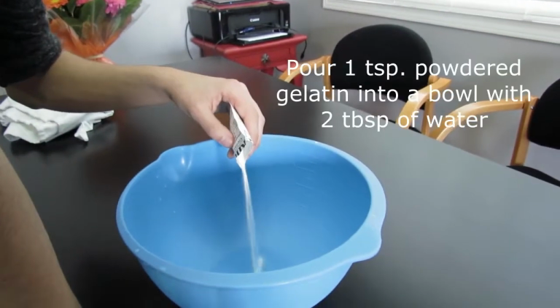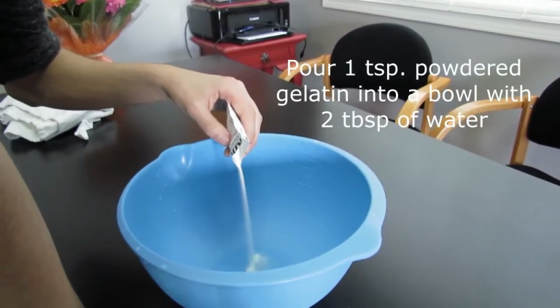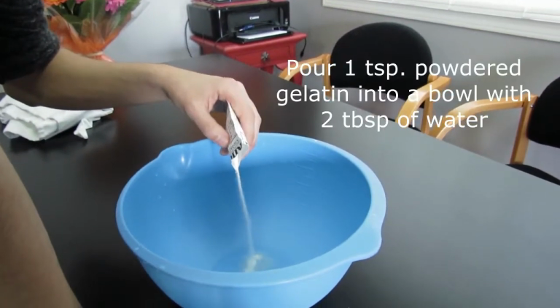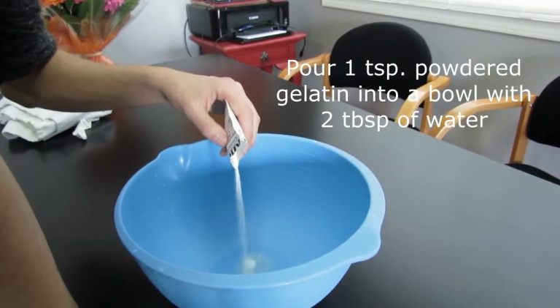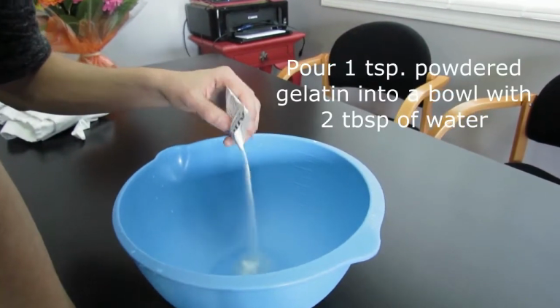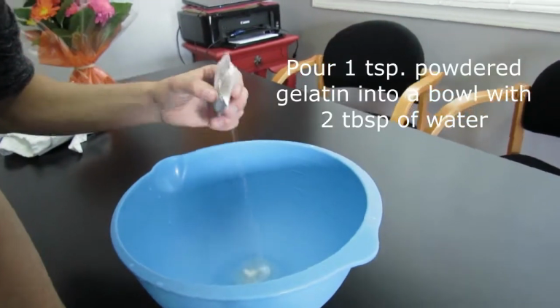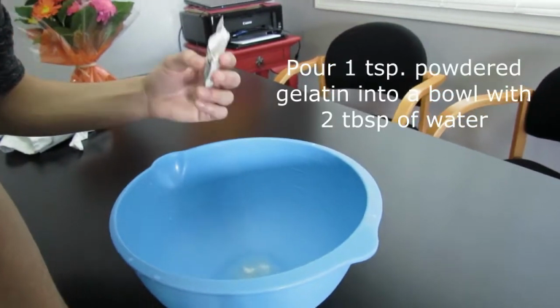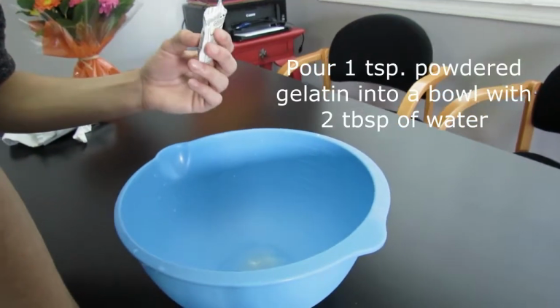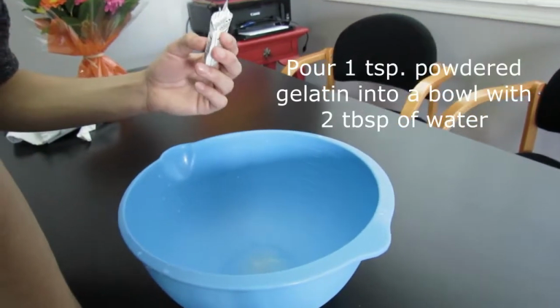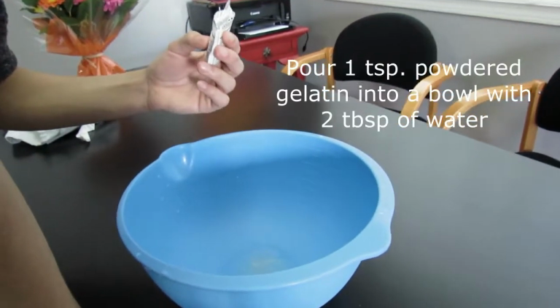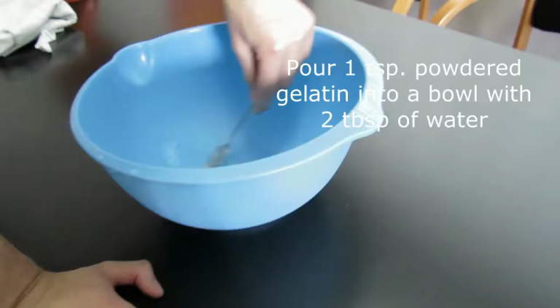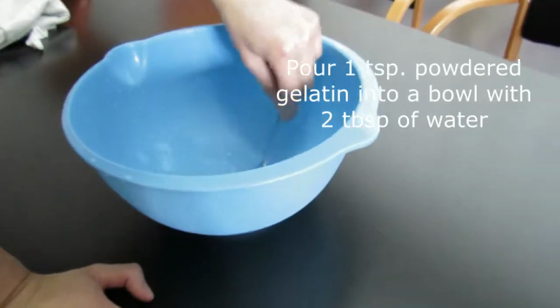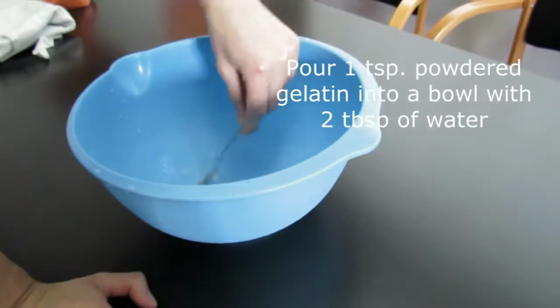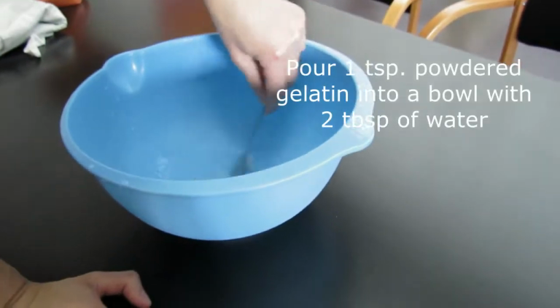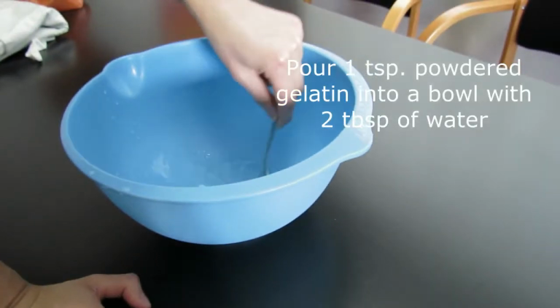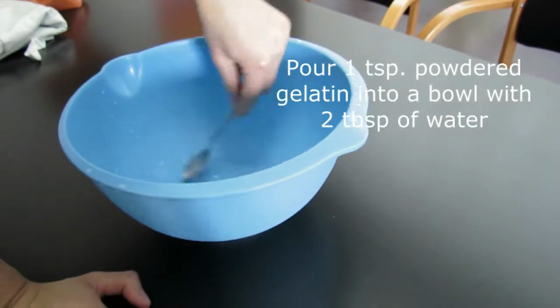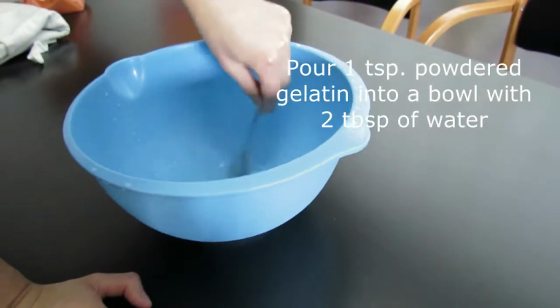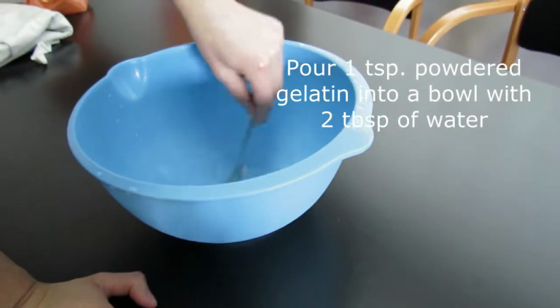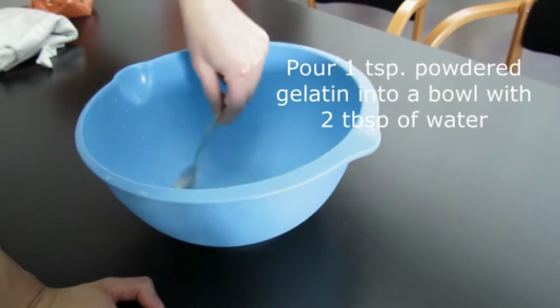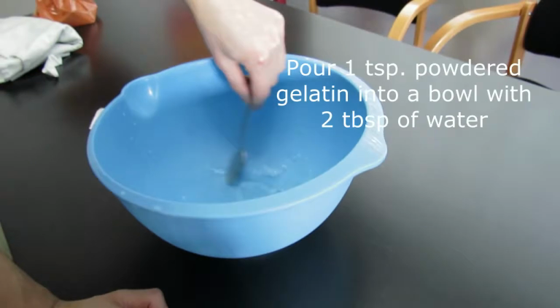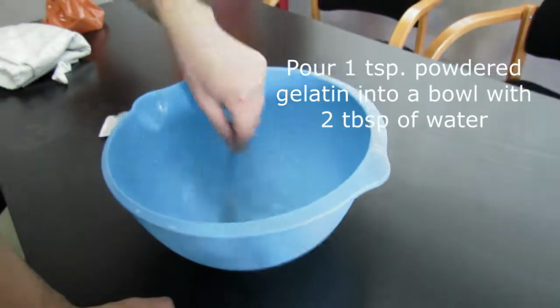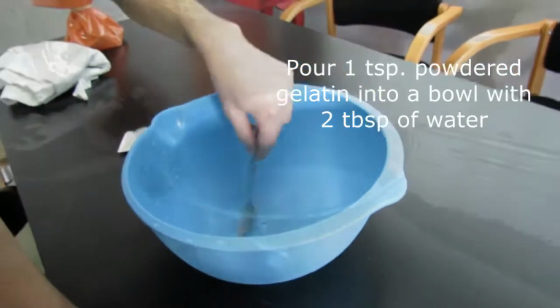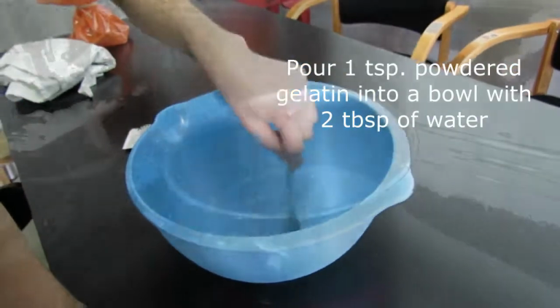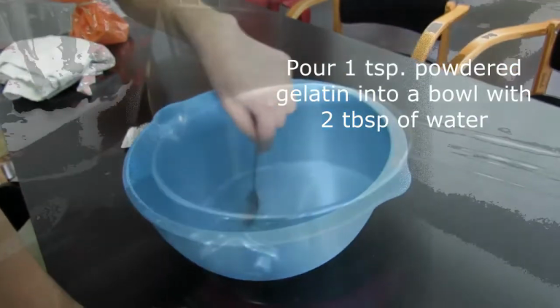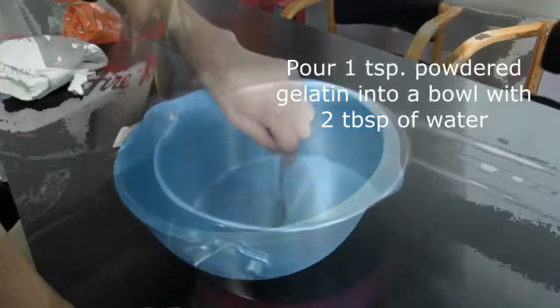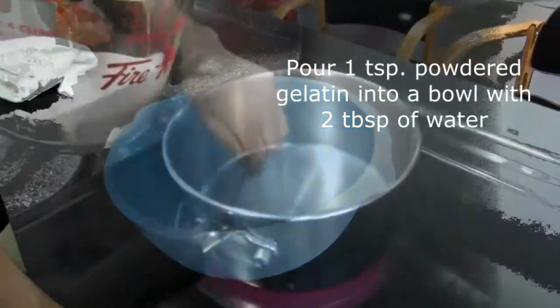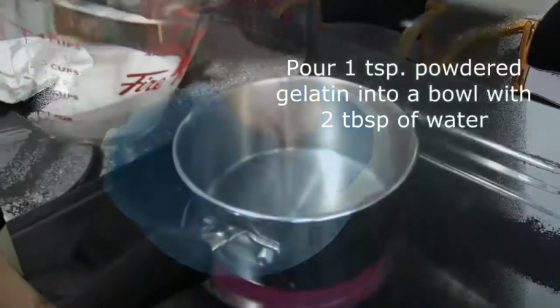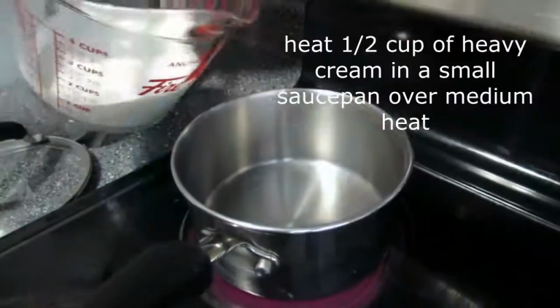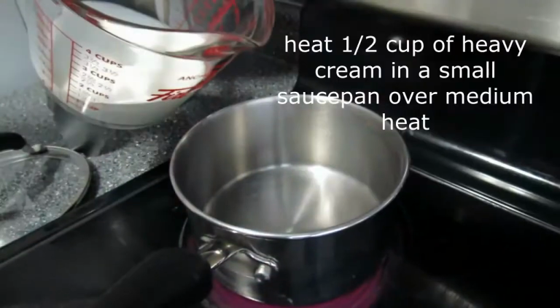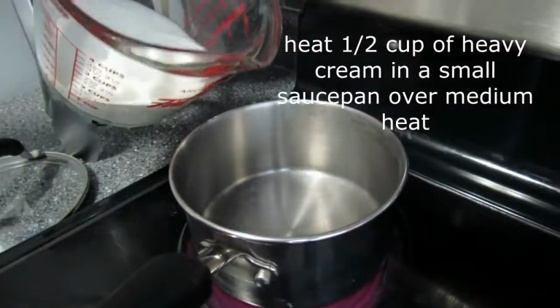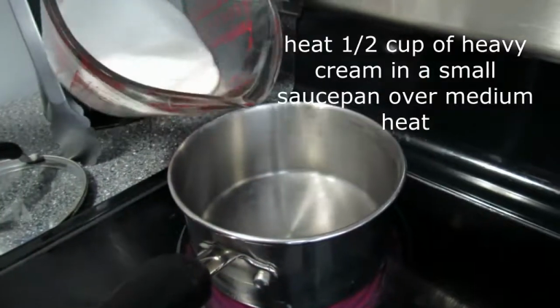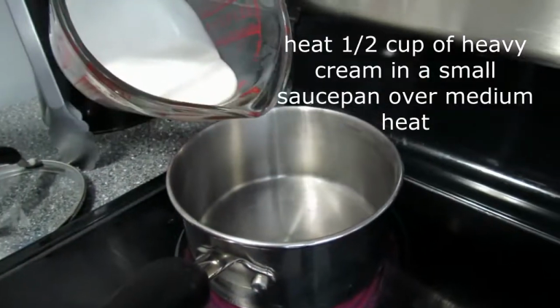In a bowl, measure out the water and gelatin. Mix it, then set it aside for three to four minutes to let it bloom.